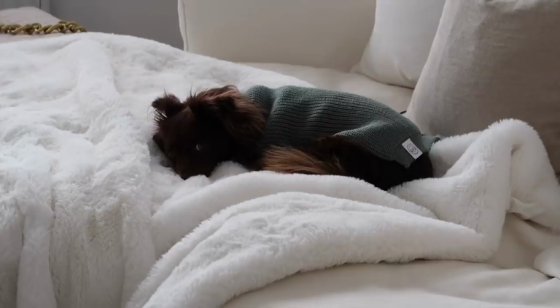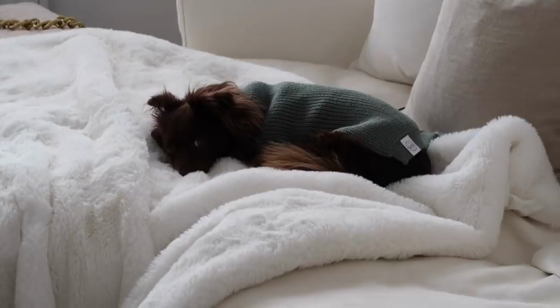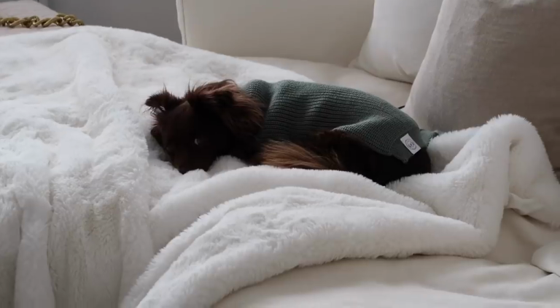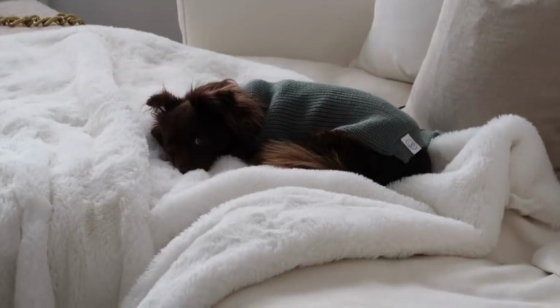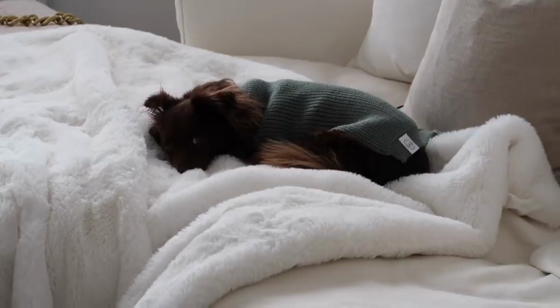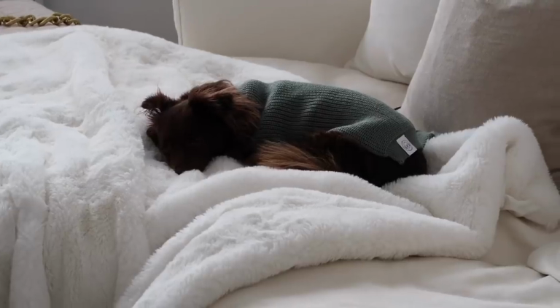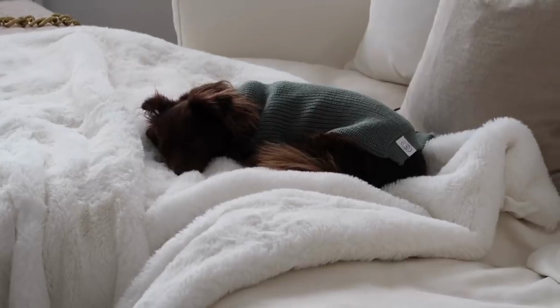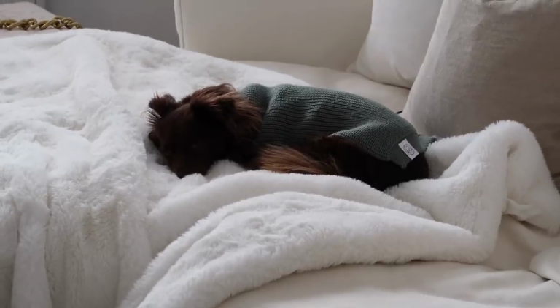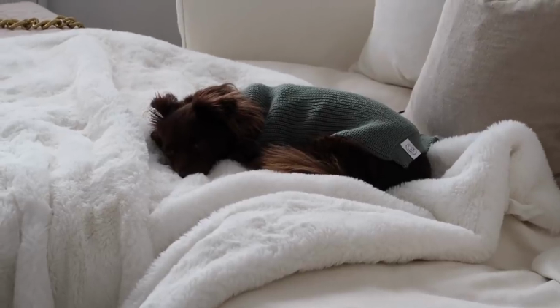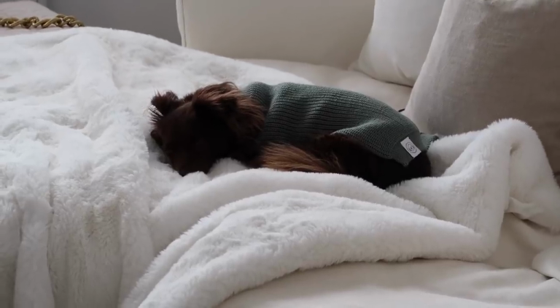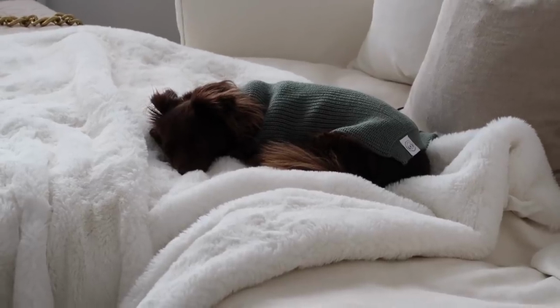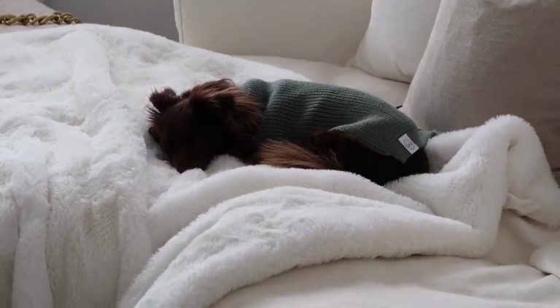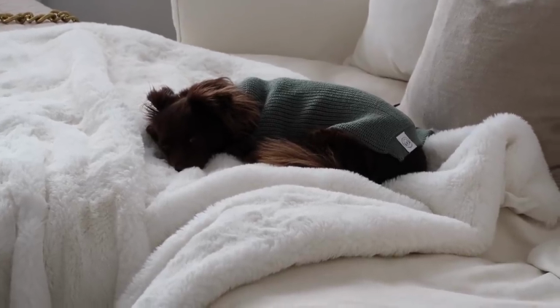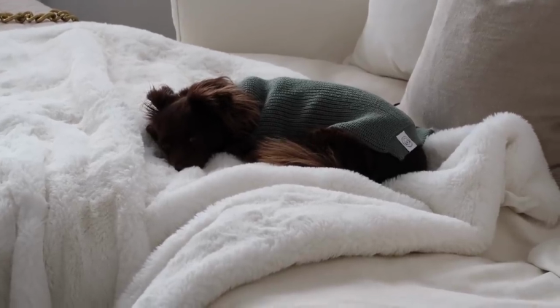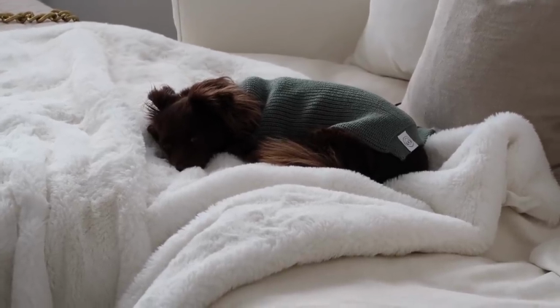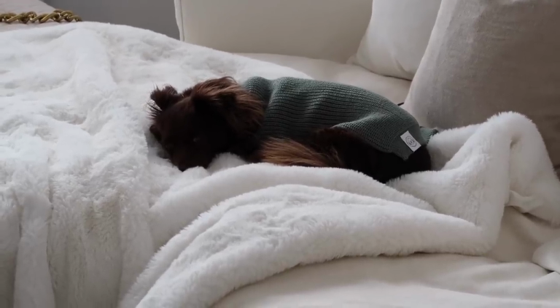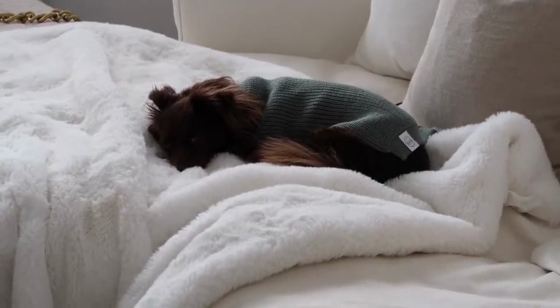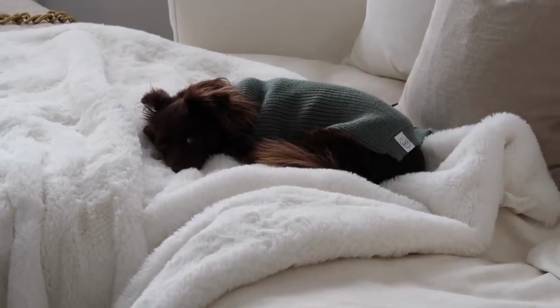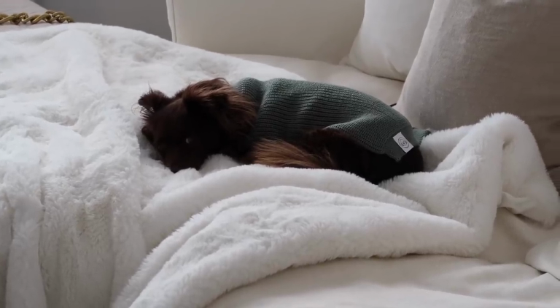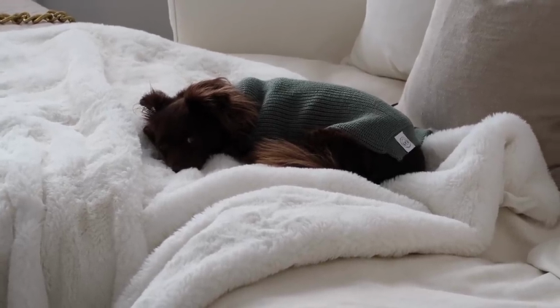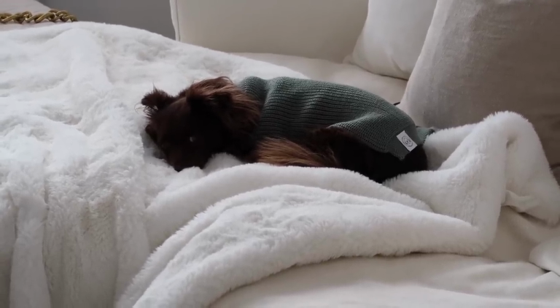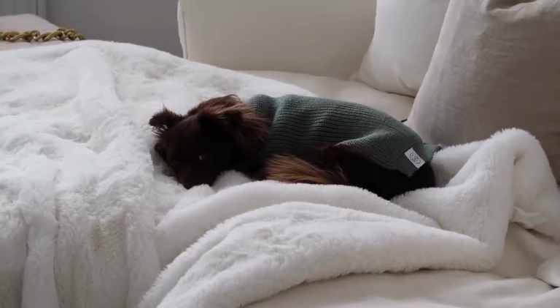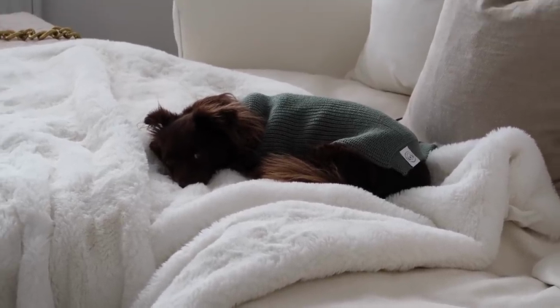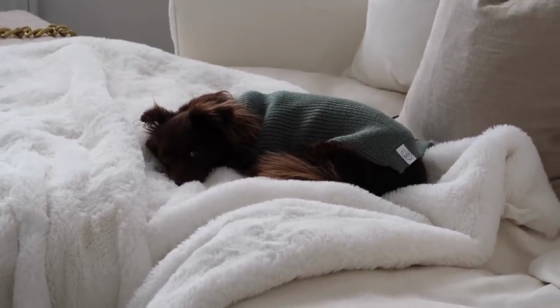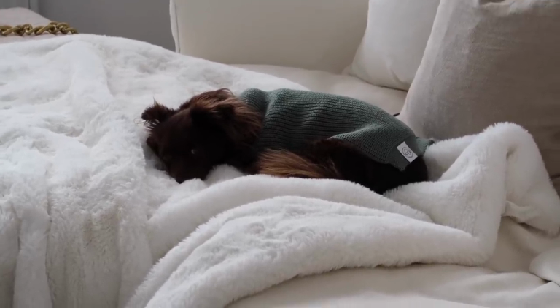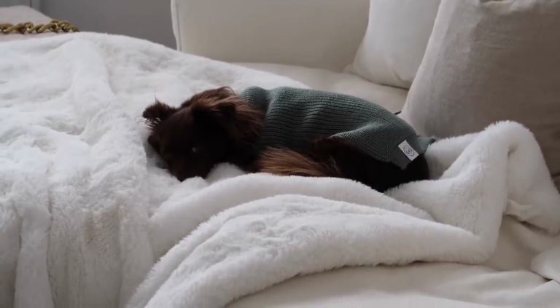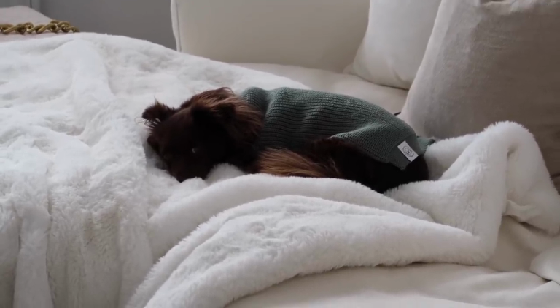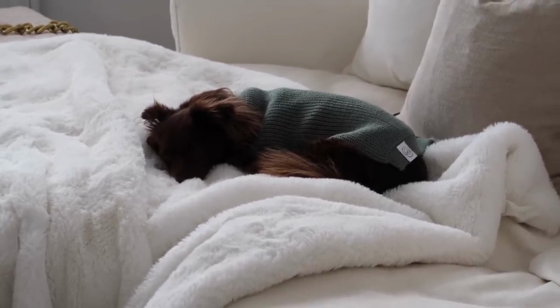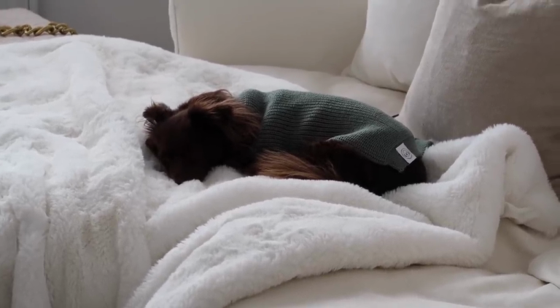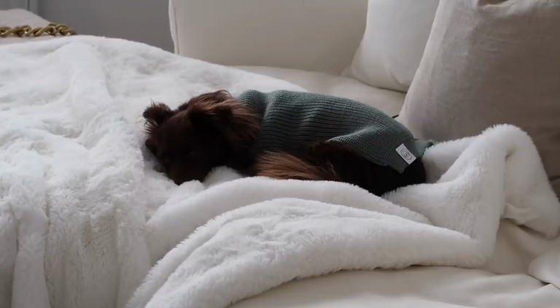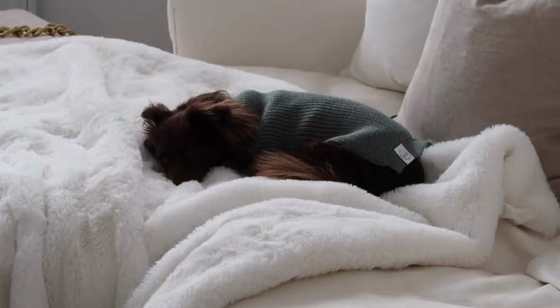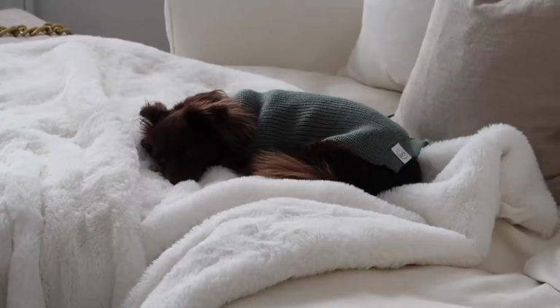Look at this little snuggly bubbly in her new jumper. You are just too much. Do you know that?